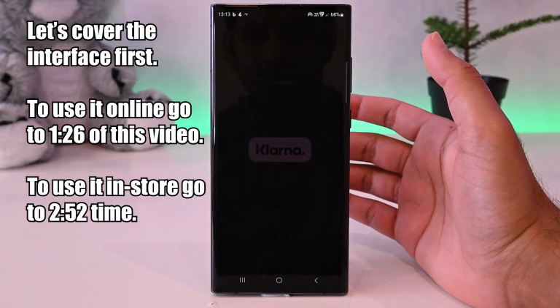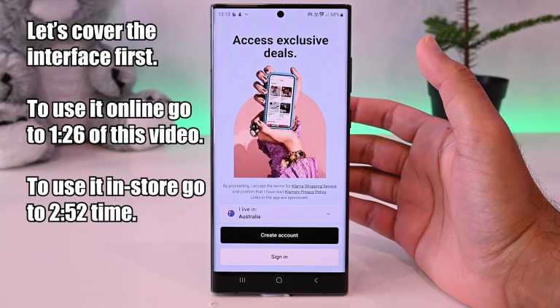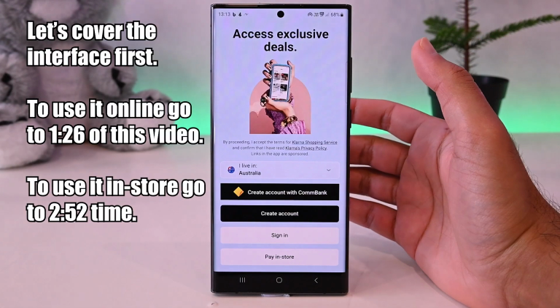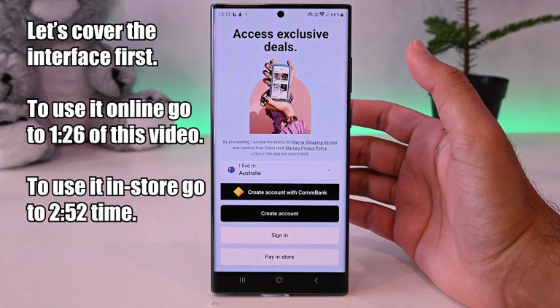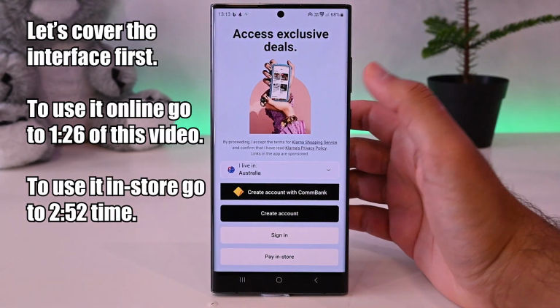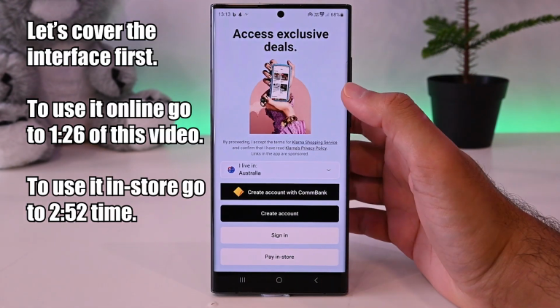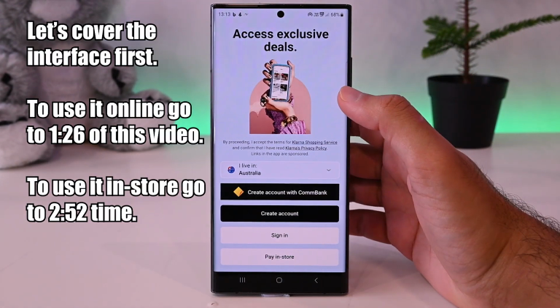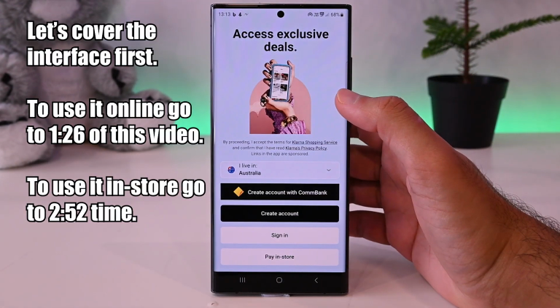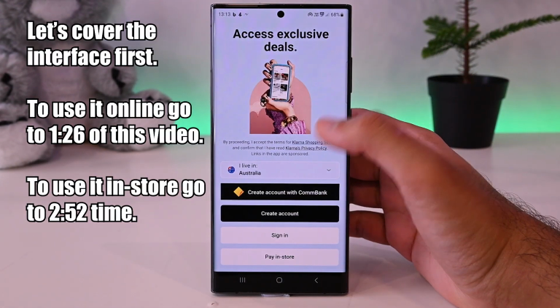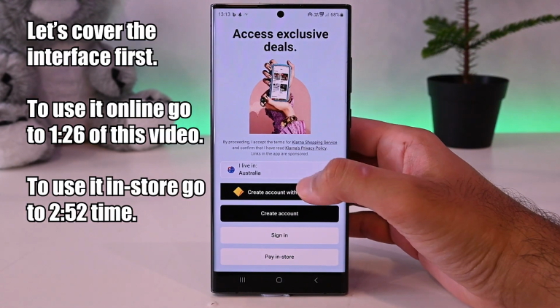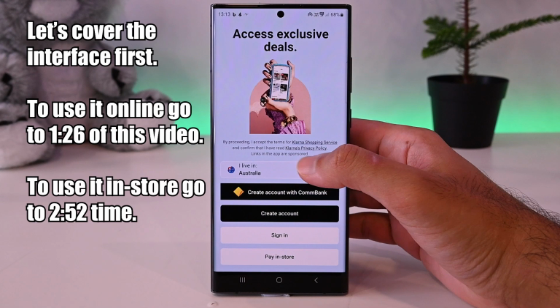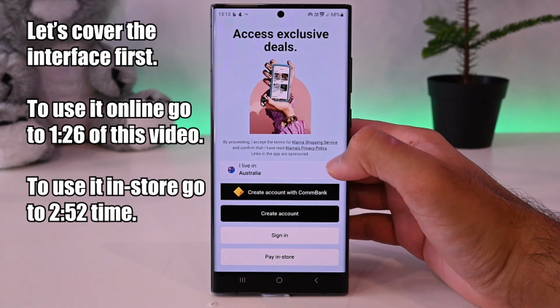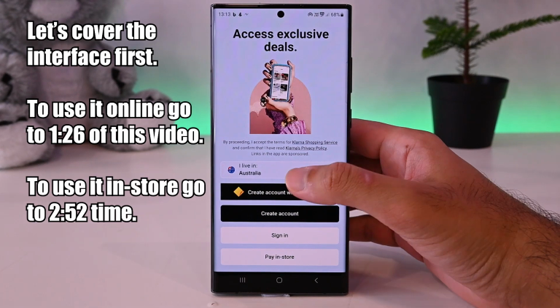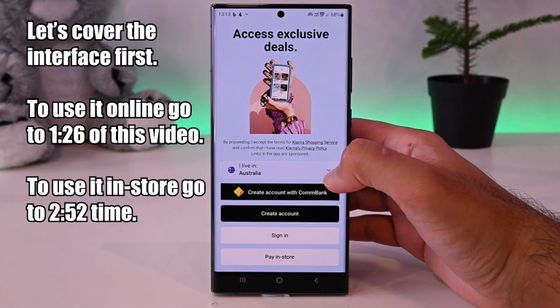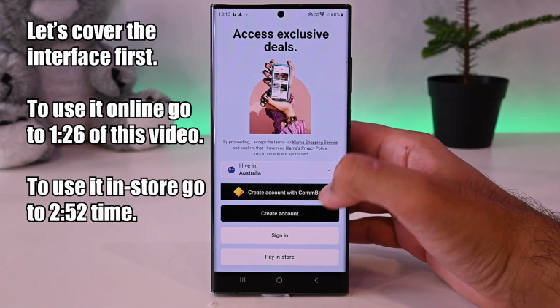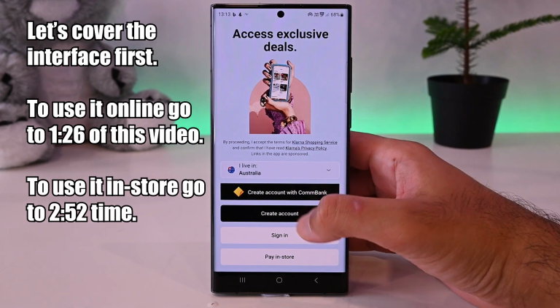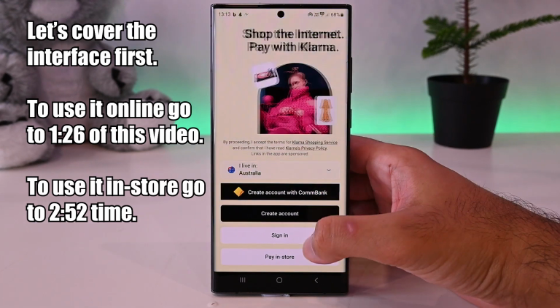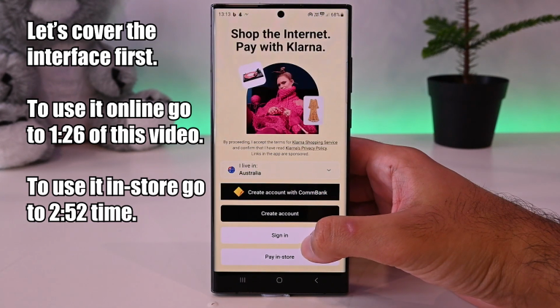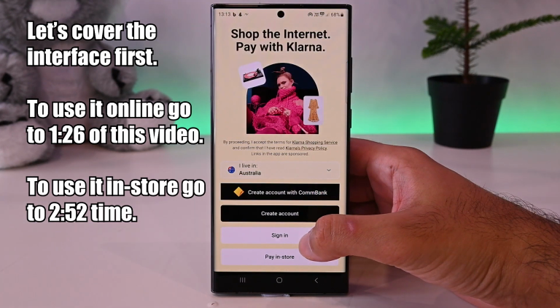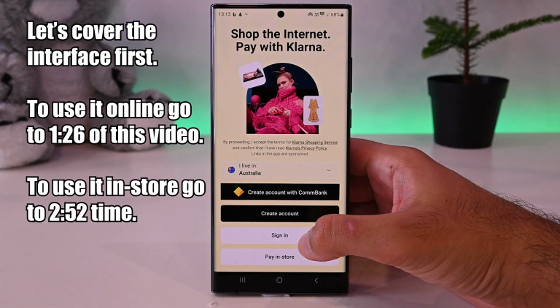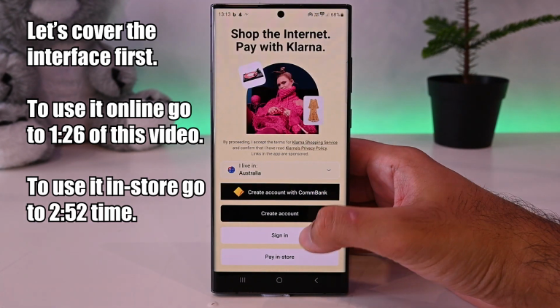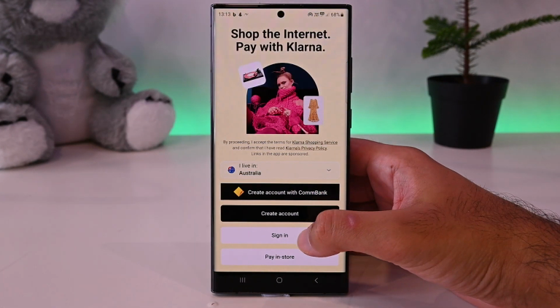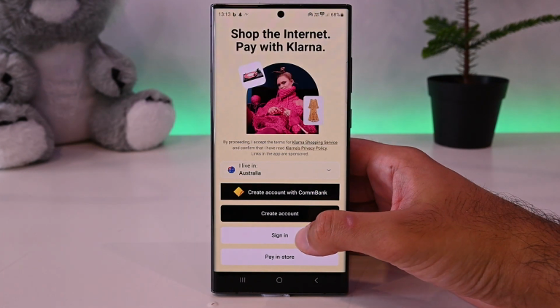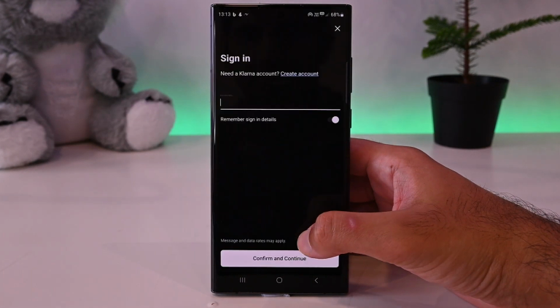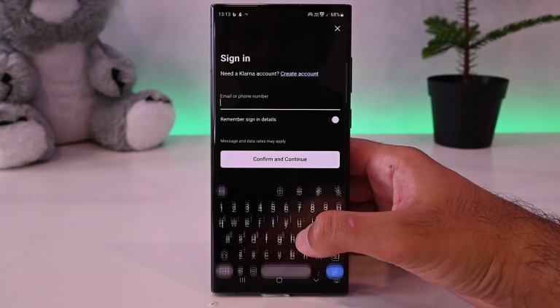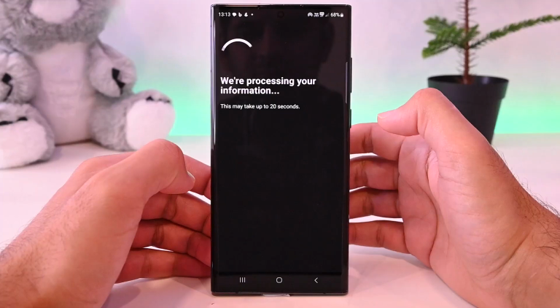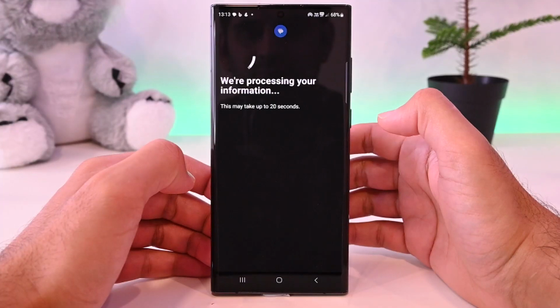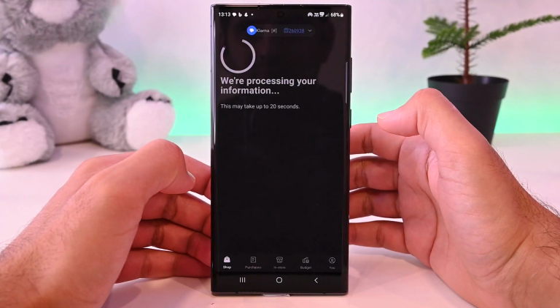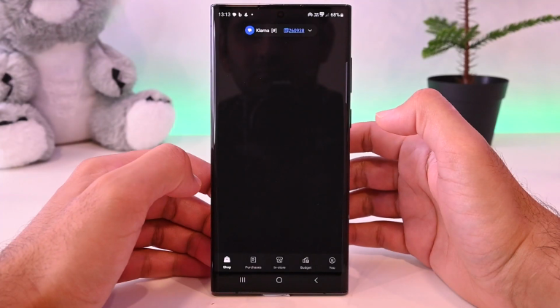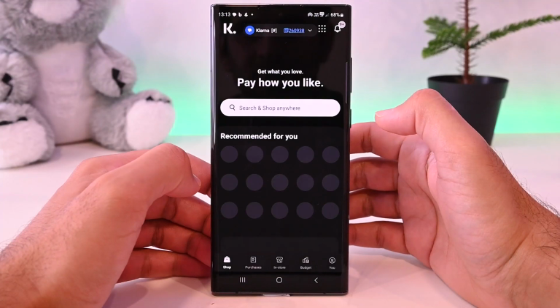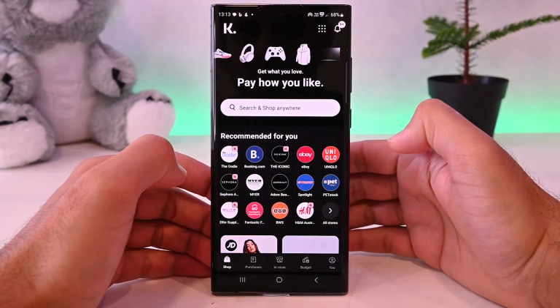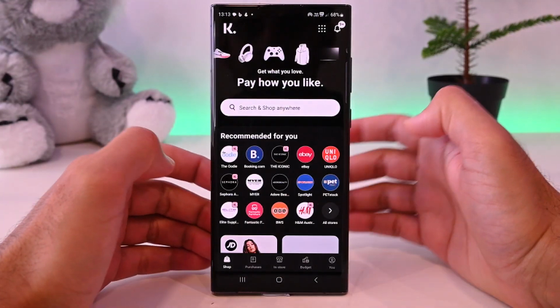This is Klarna. Install it and open it. I already have an account, so I'll sign in. This is the main interface.